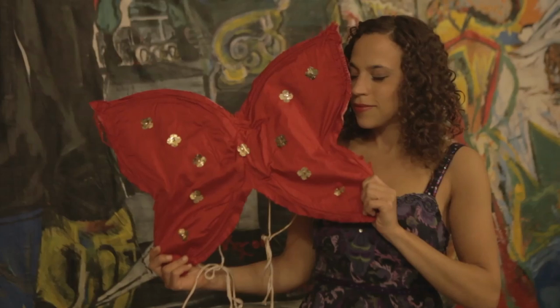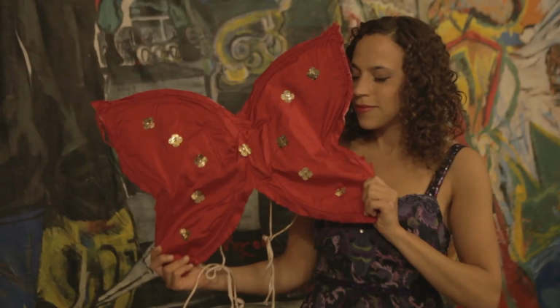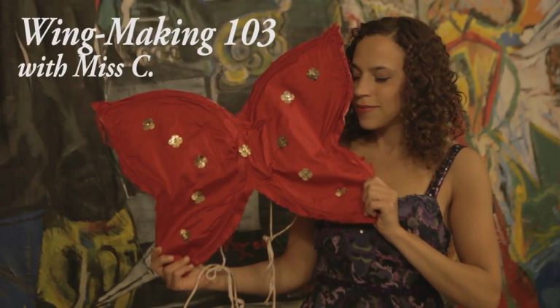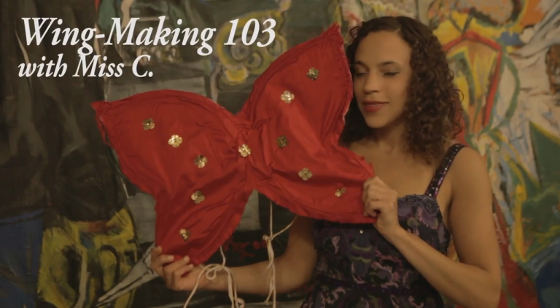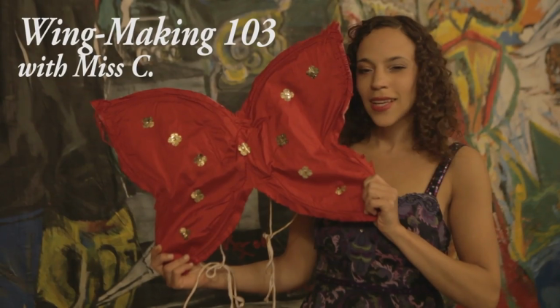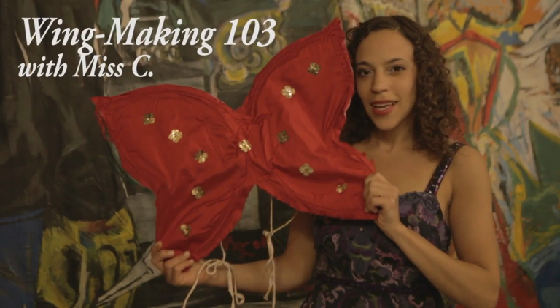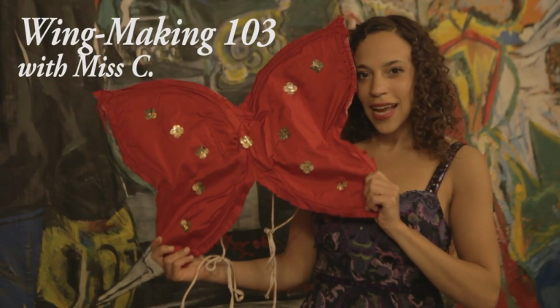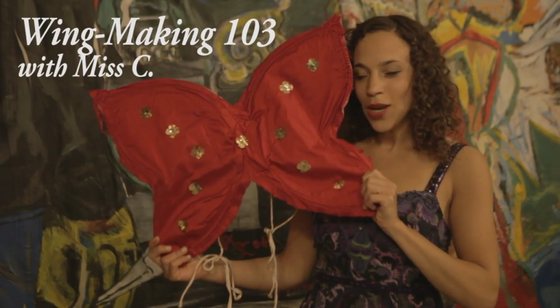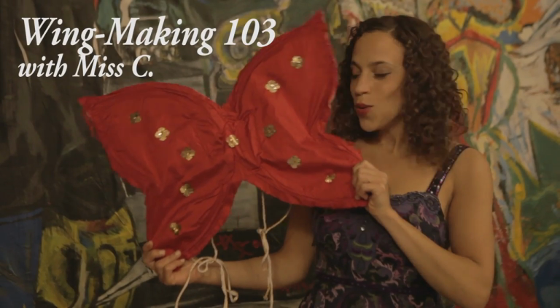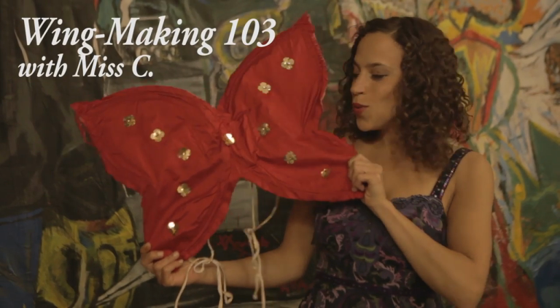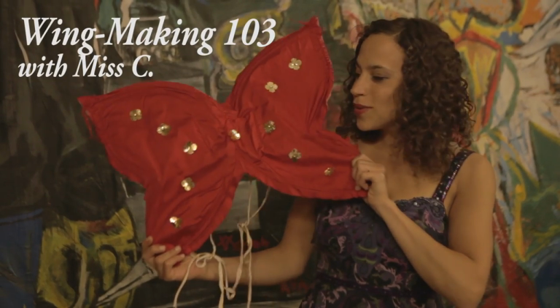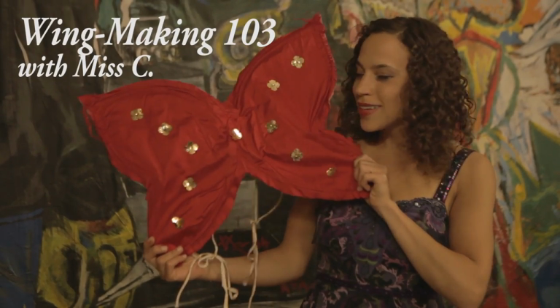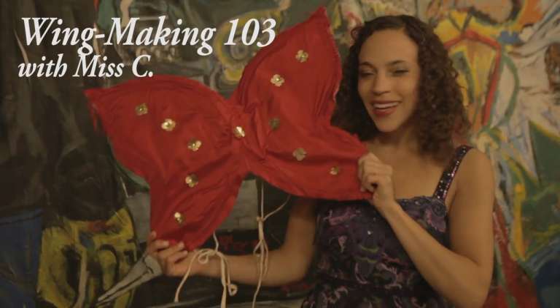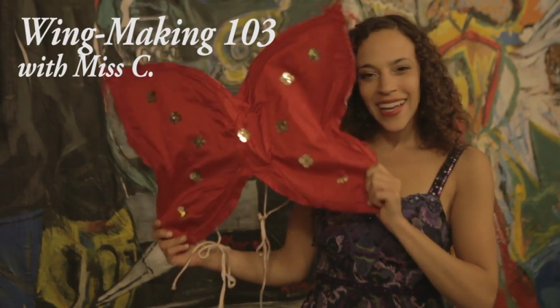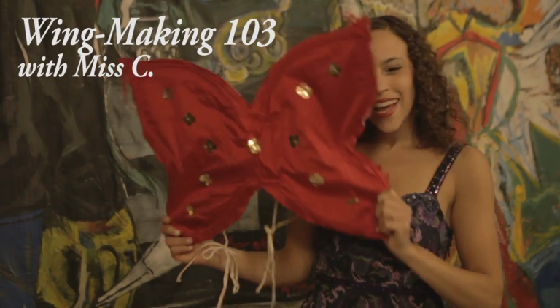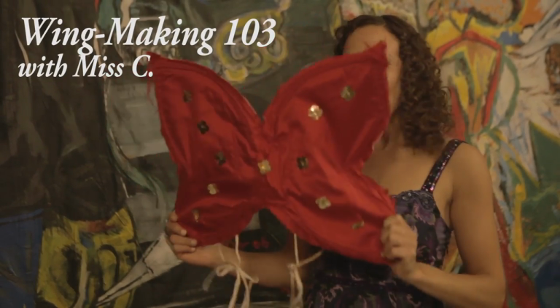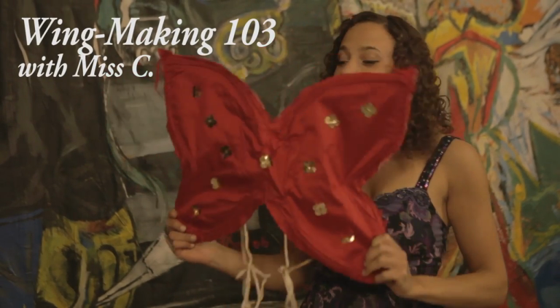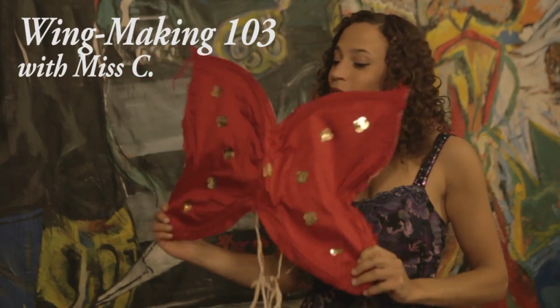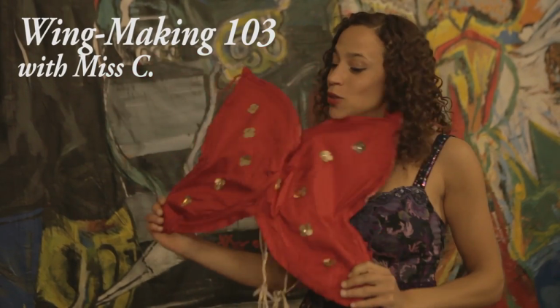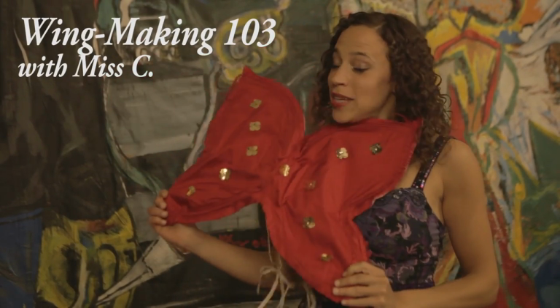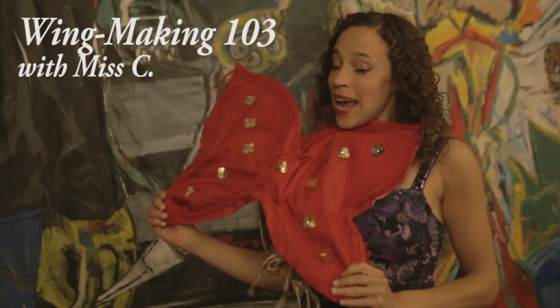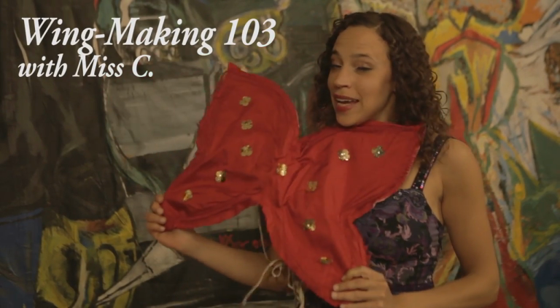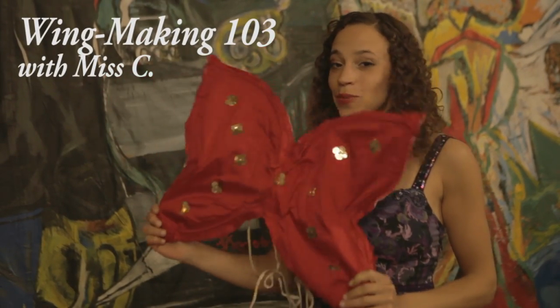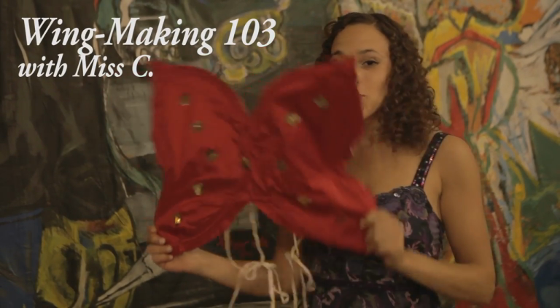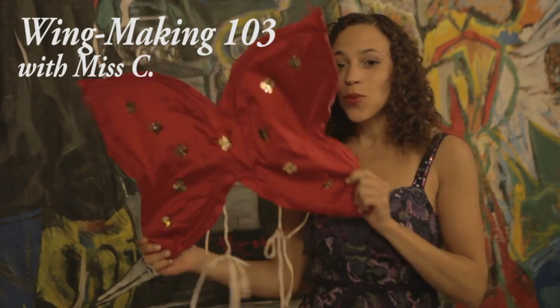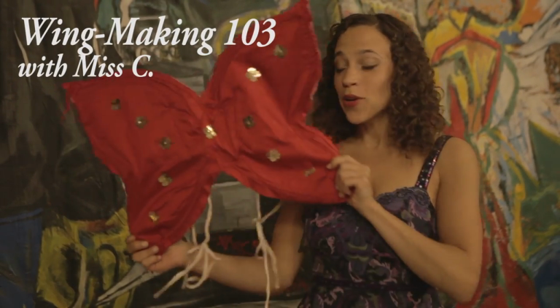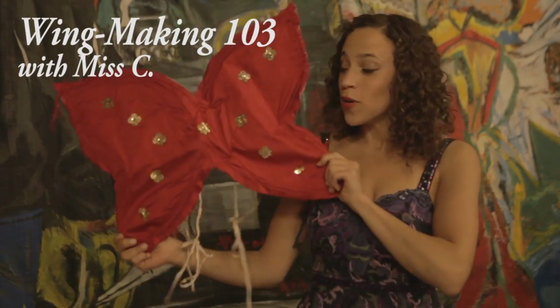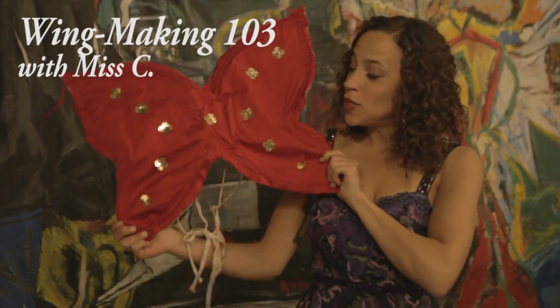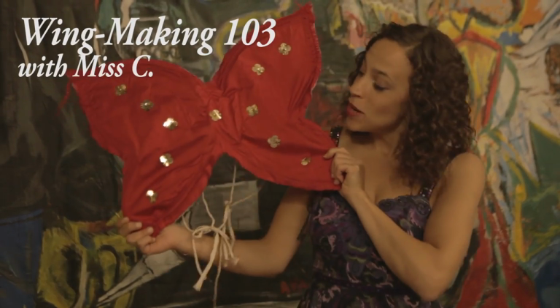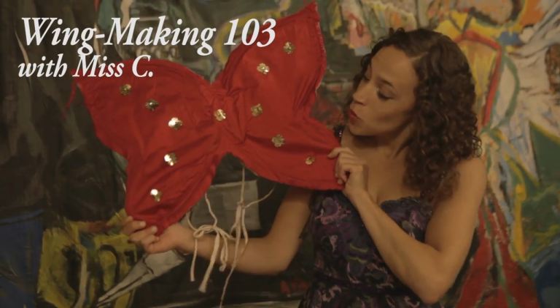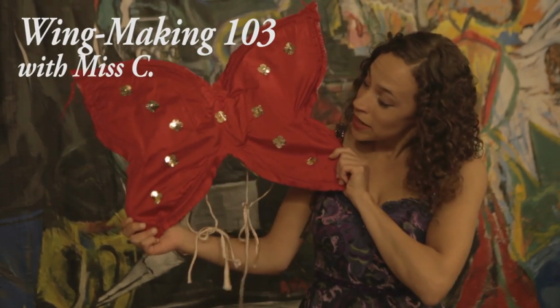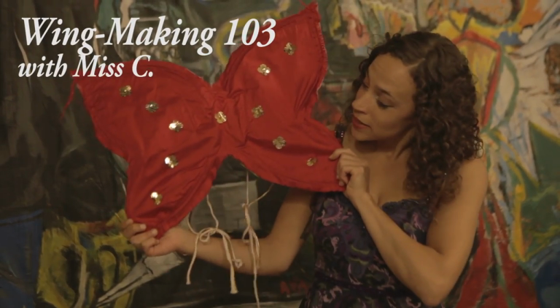Hello. Today we are going to make wings.